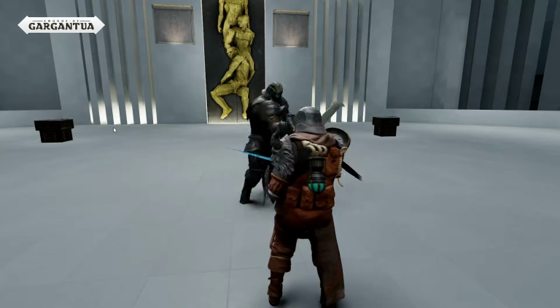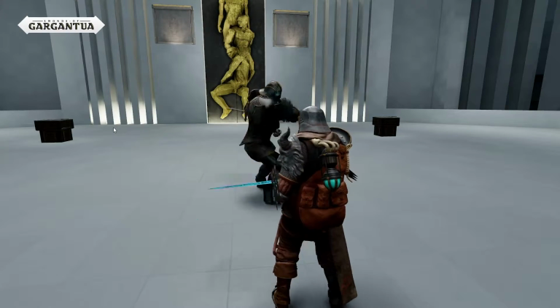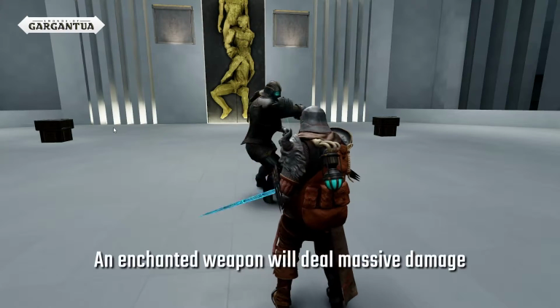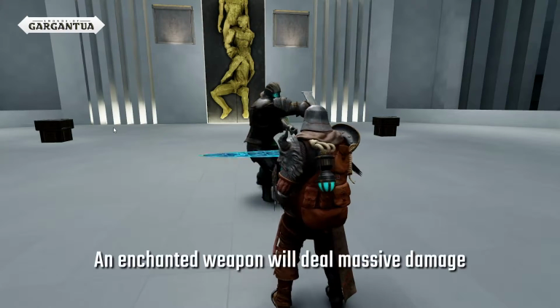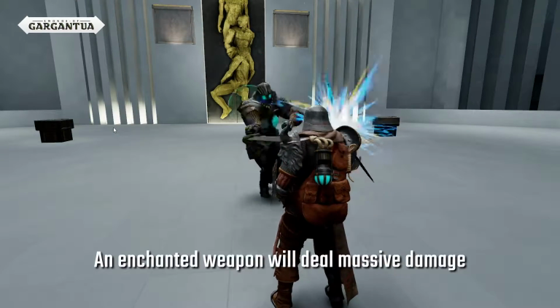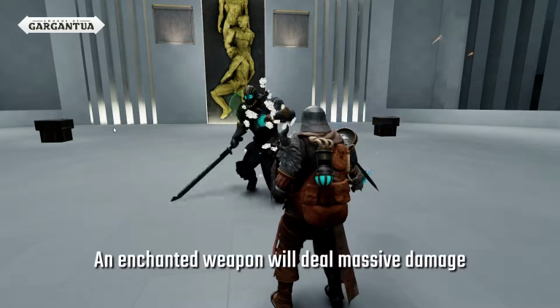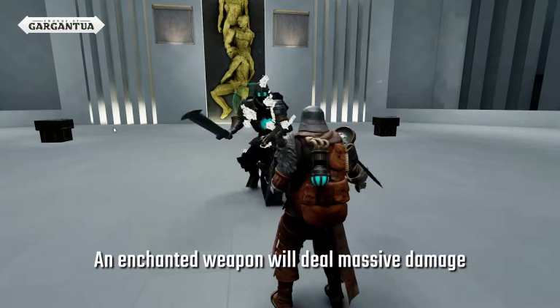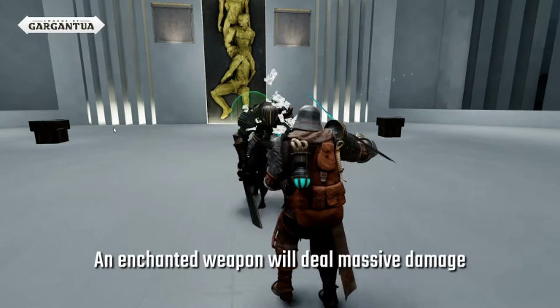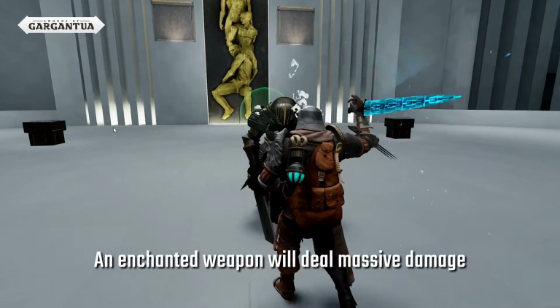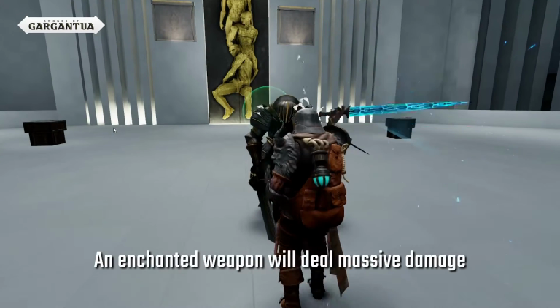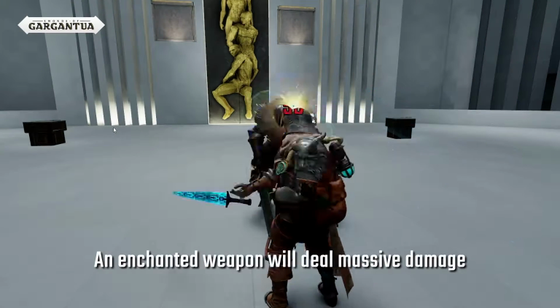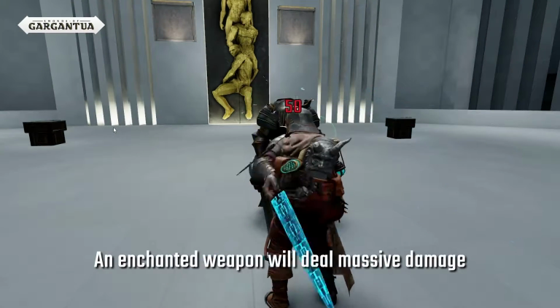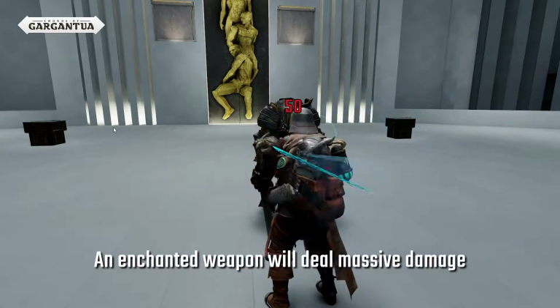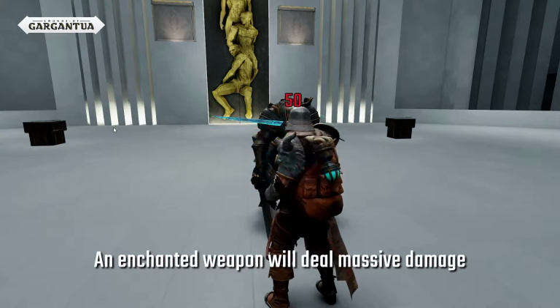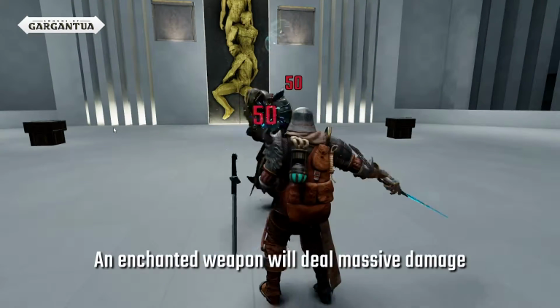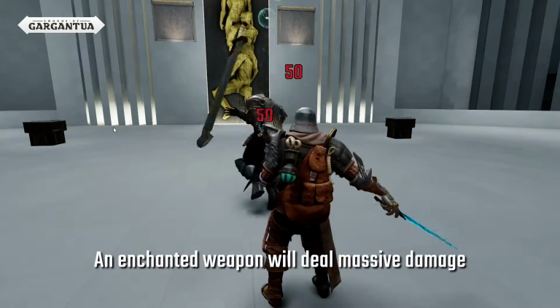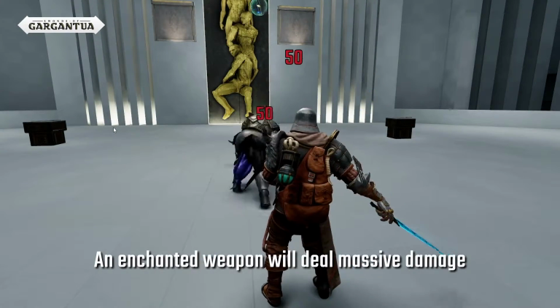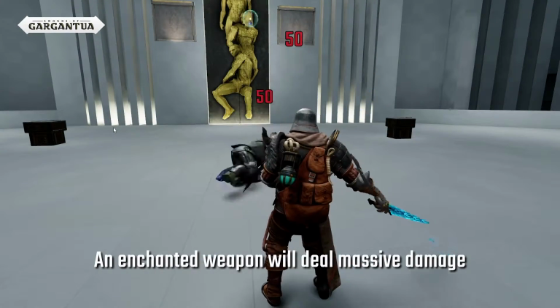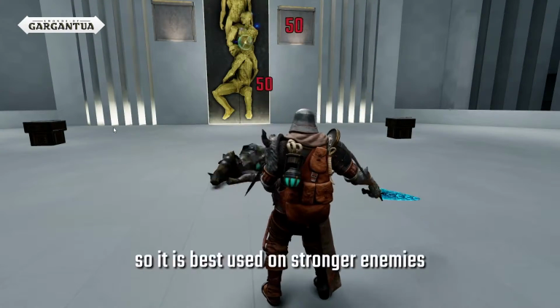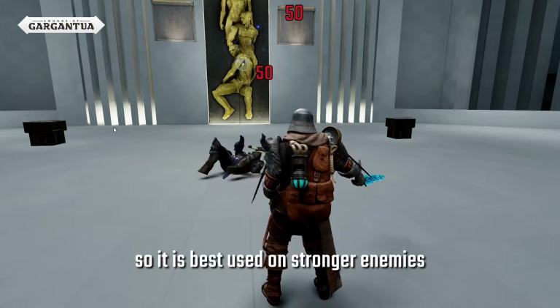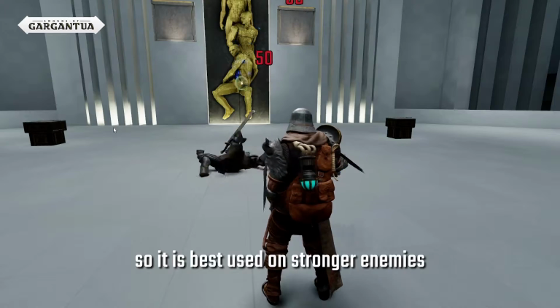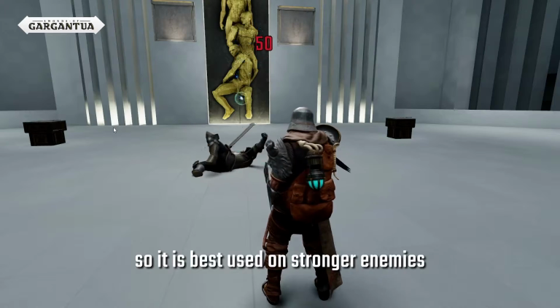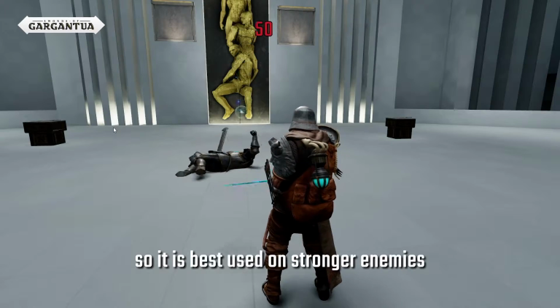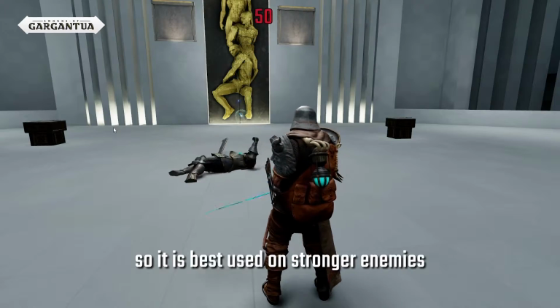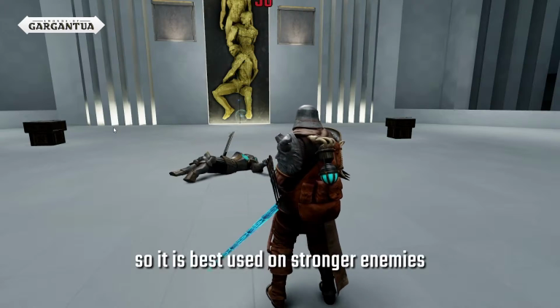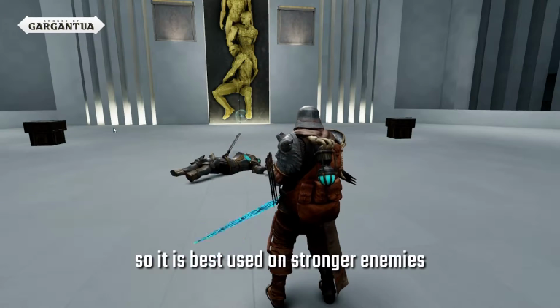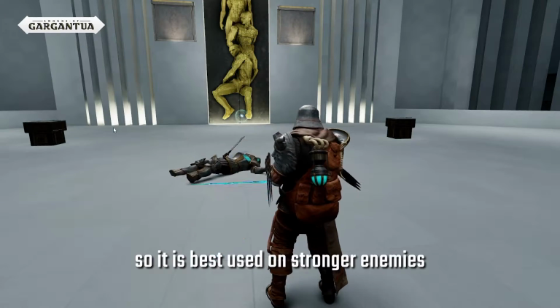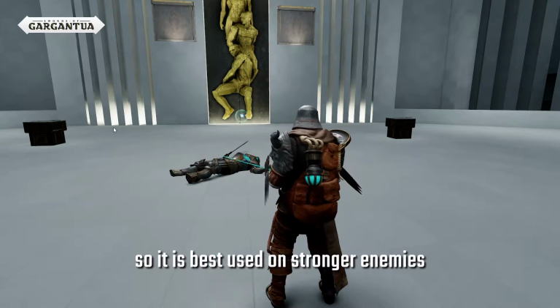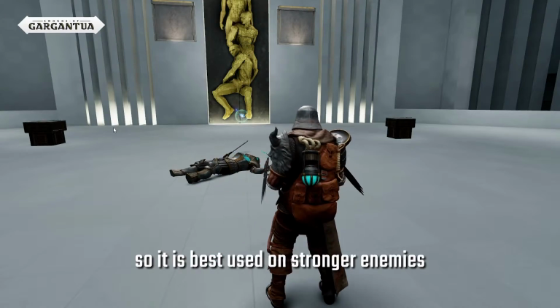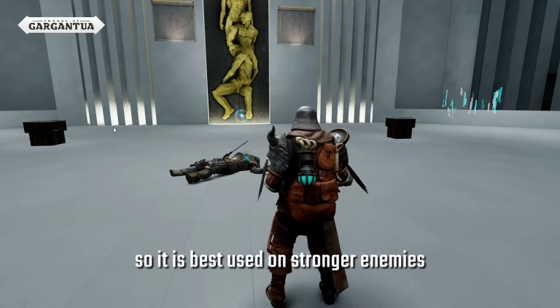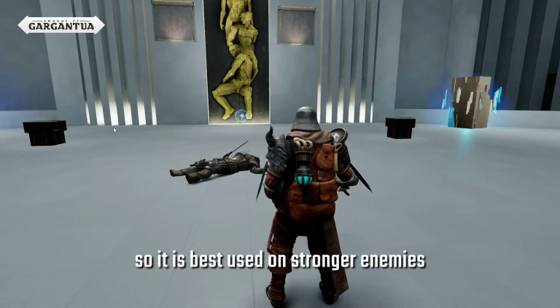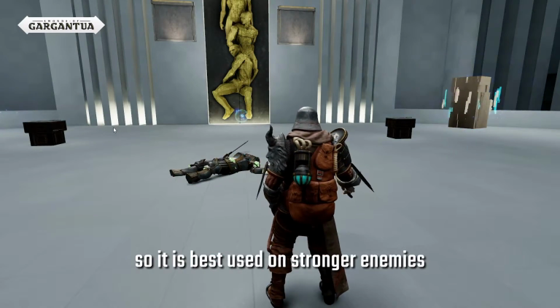An enchanted weapon will deal massive damage, so it is best used on stronger enemies.